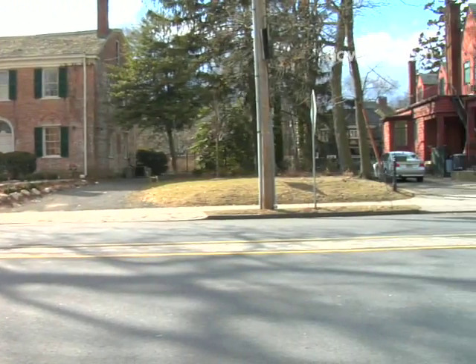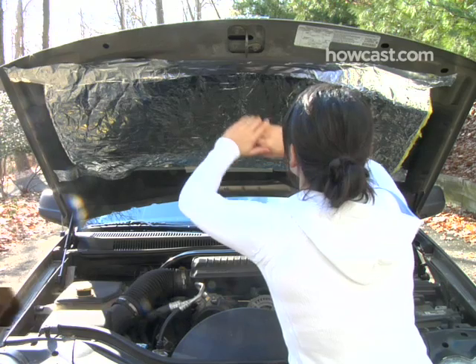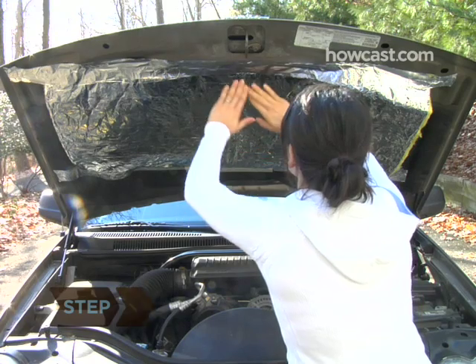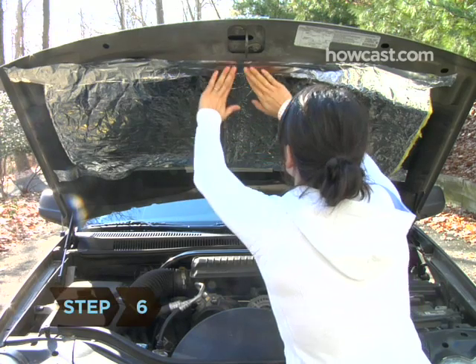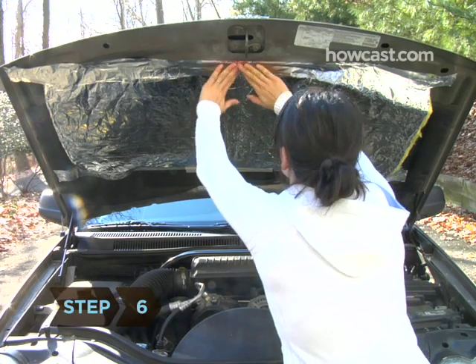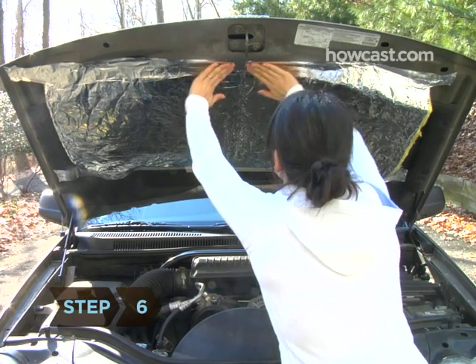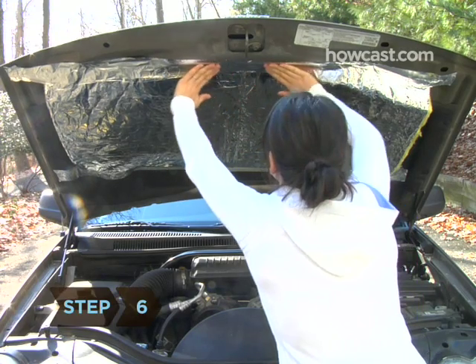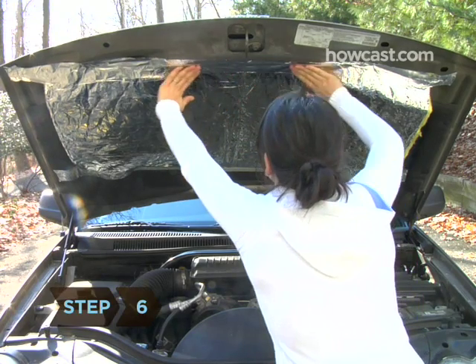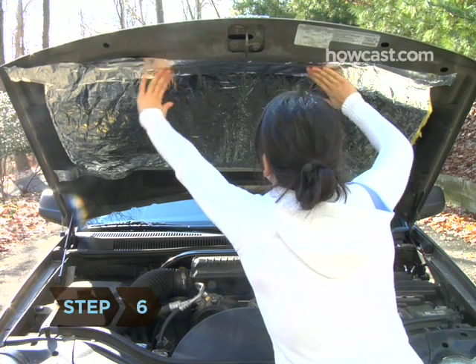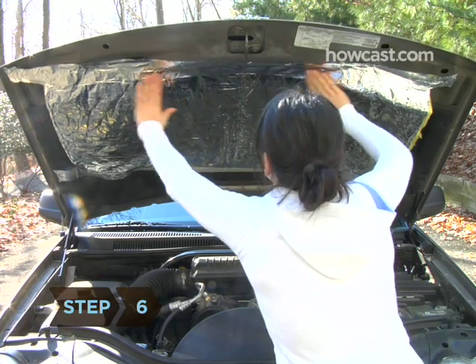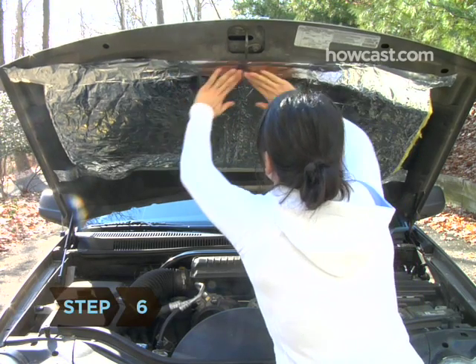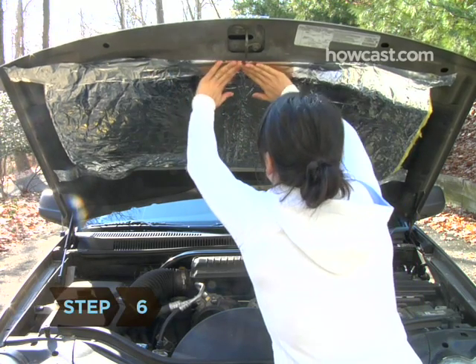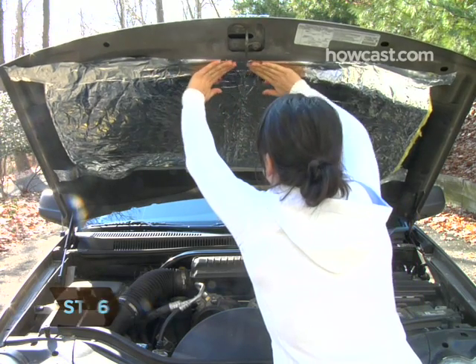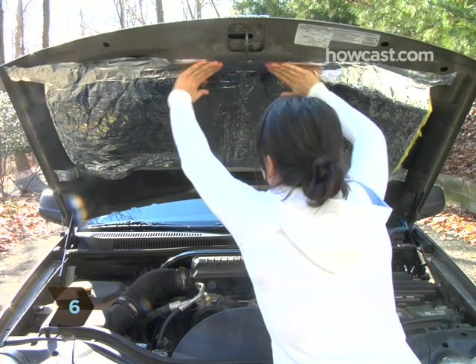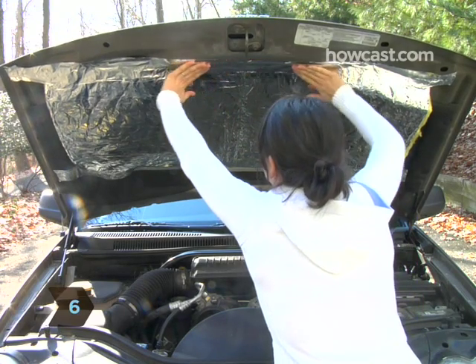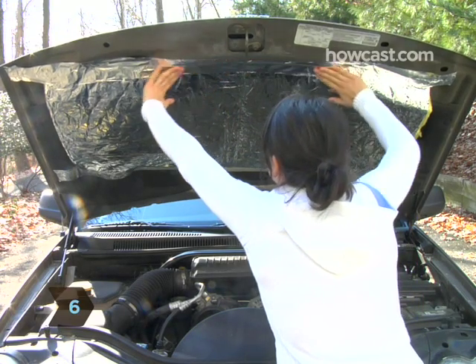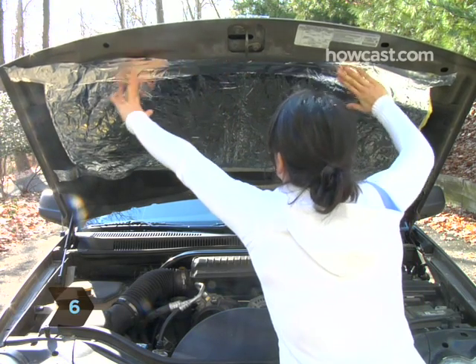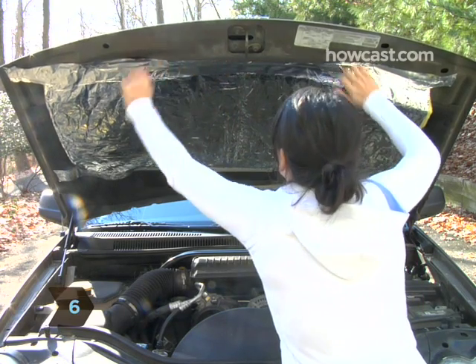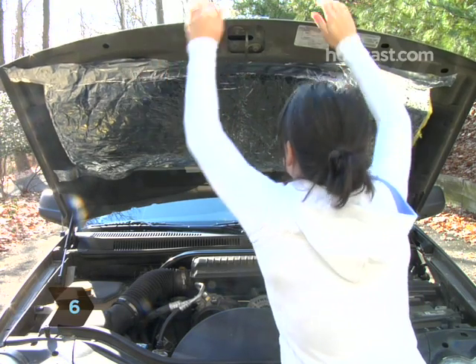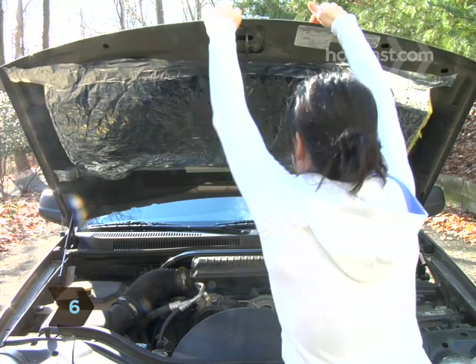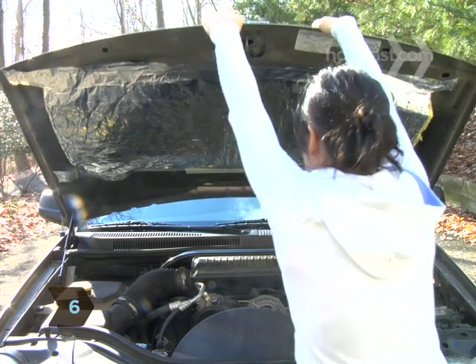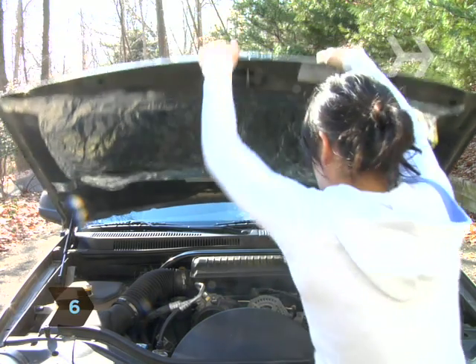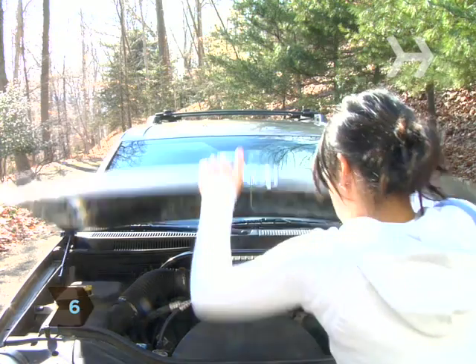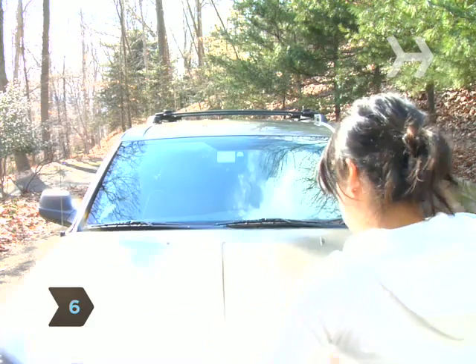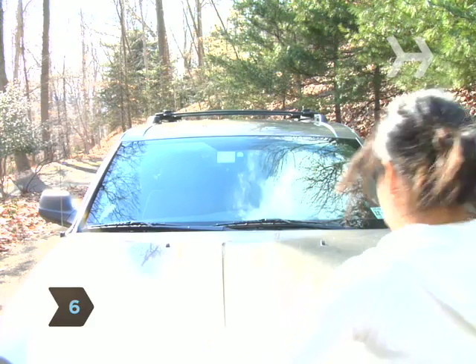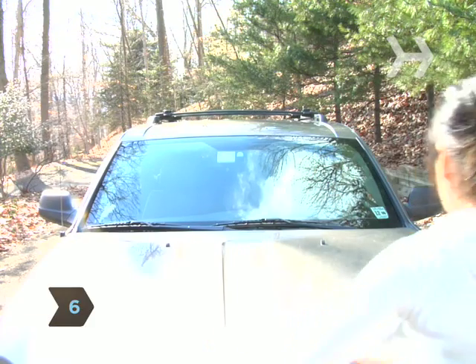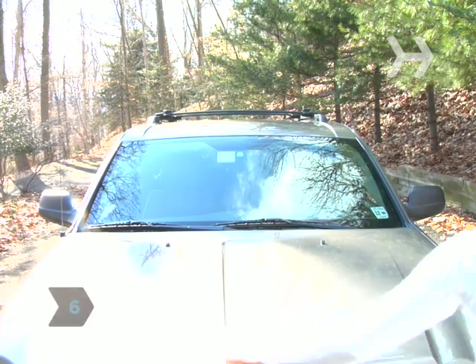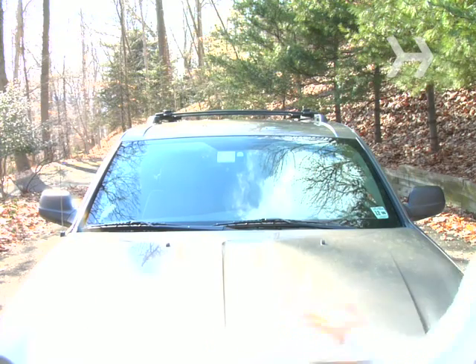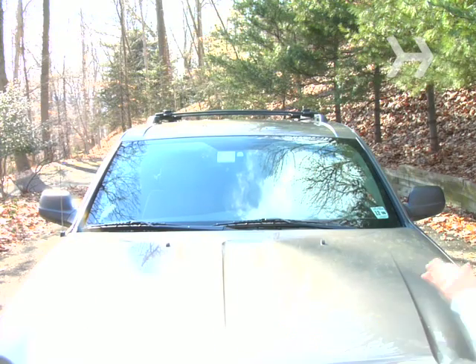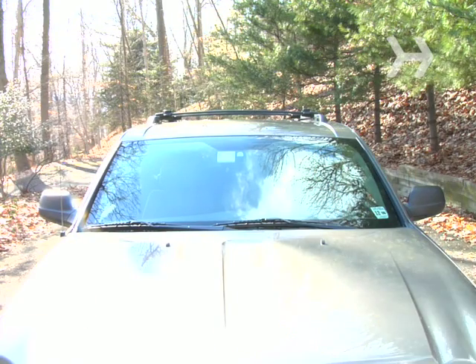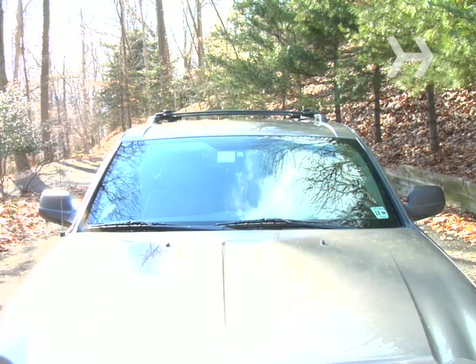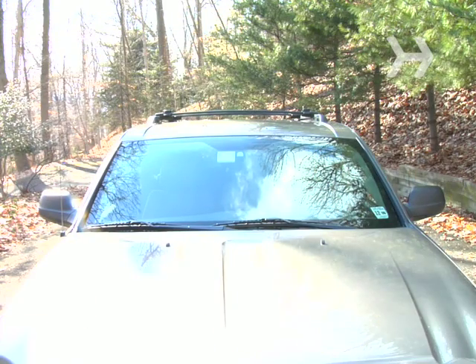Step 6: Install hood insulation to keep the engine warm so it operates at maximum efficiency.